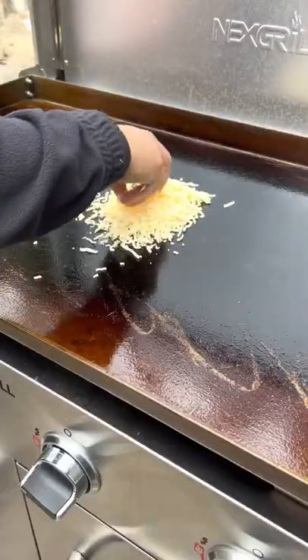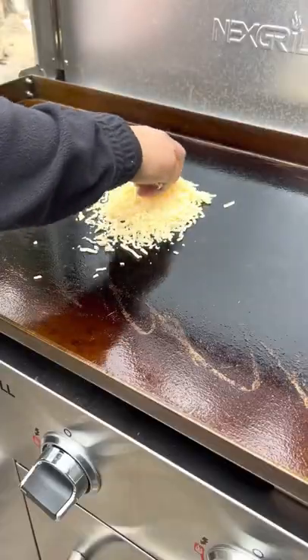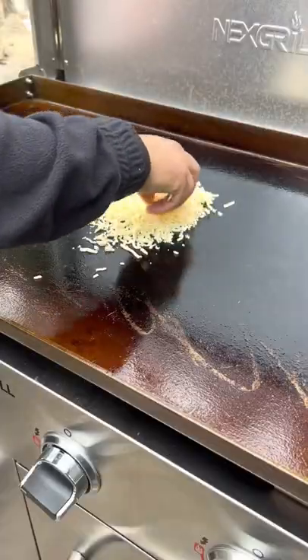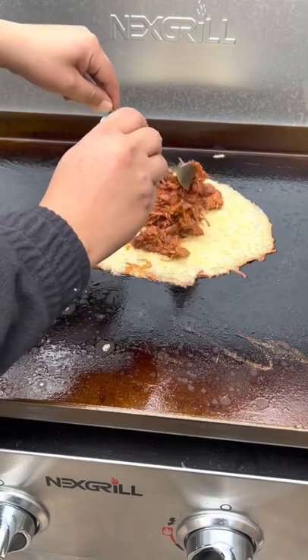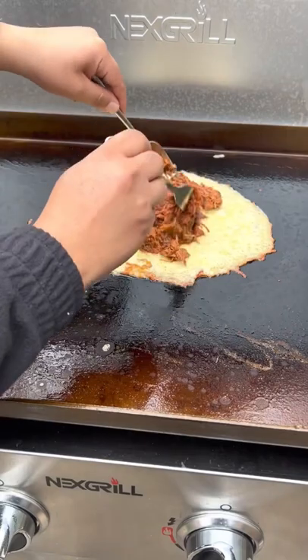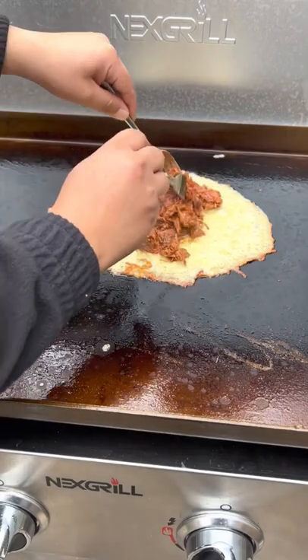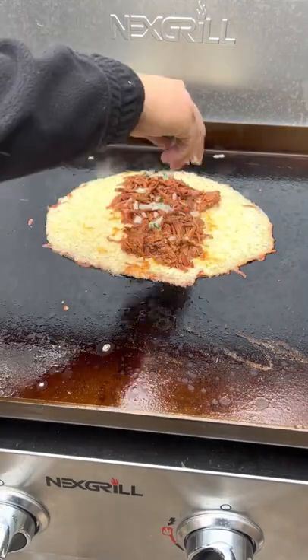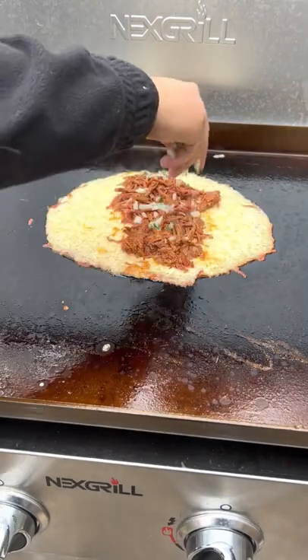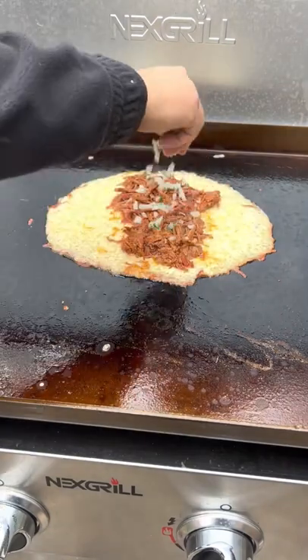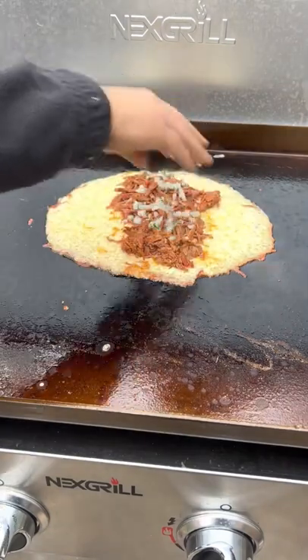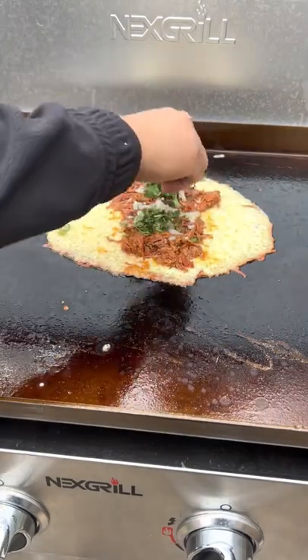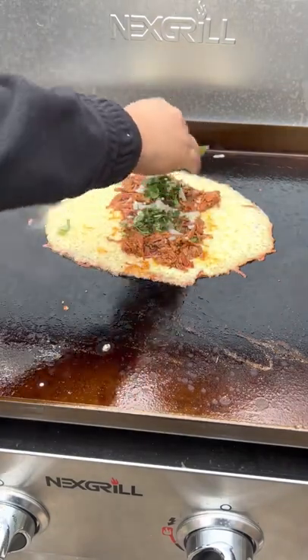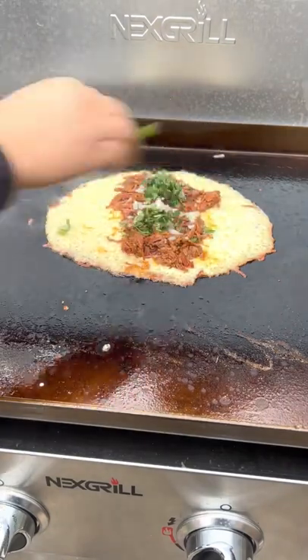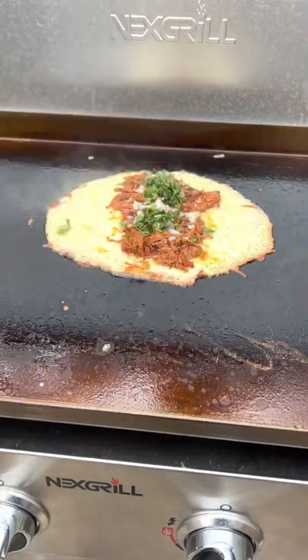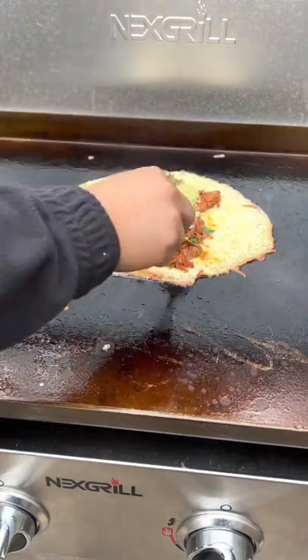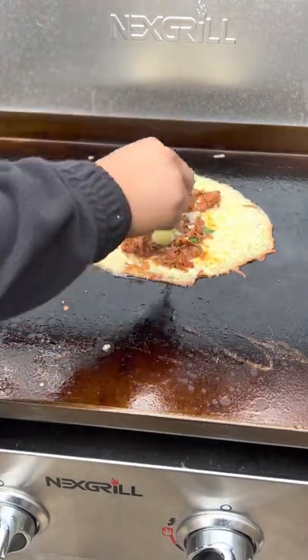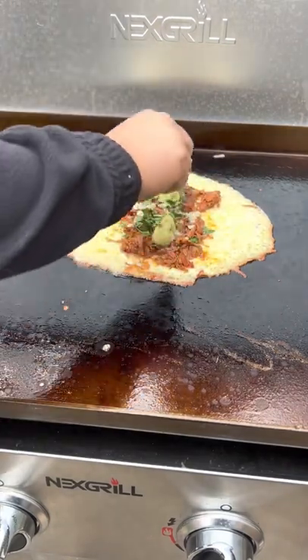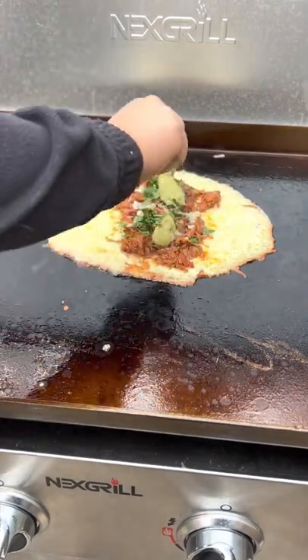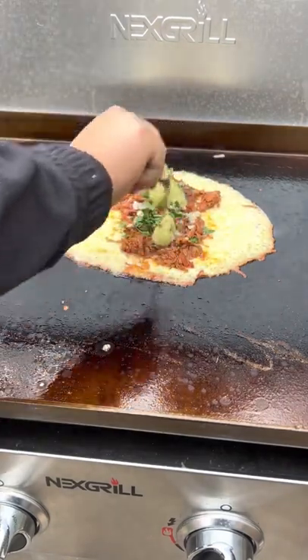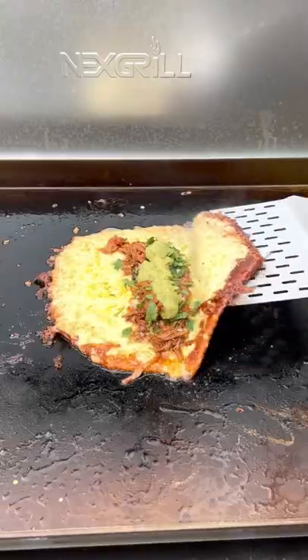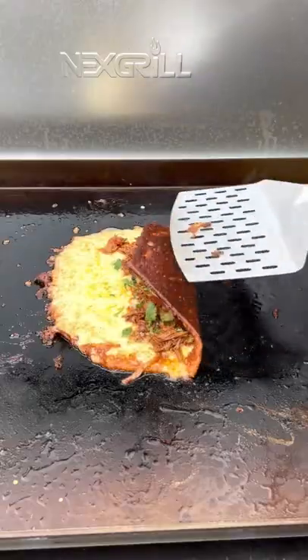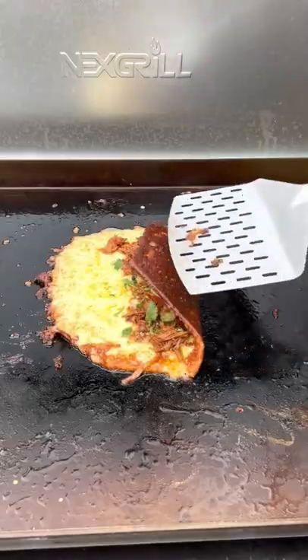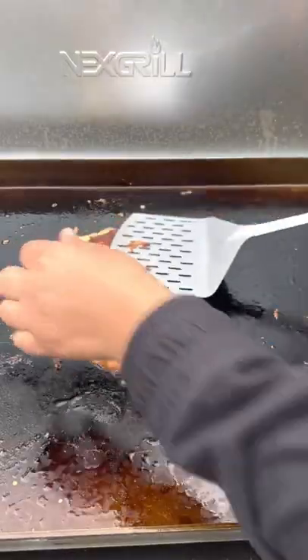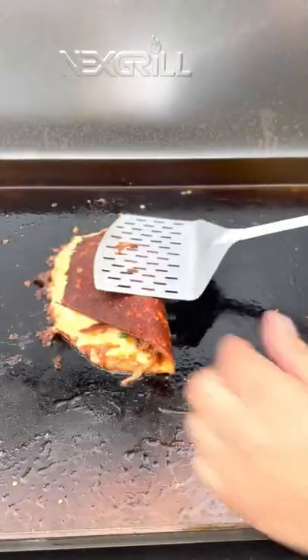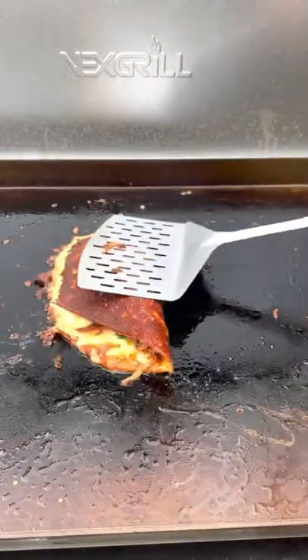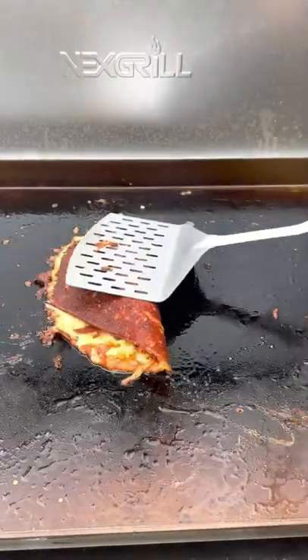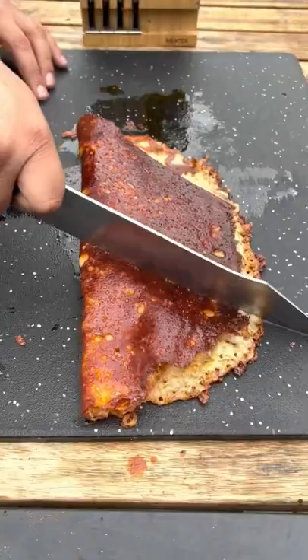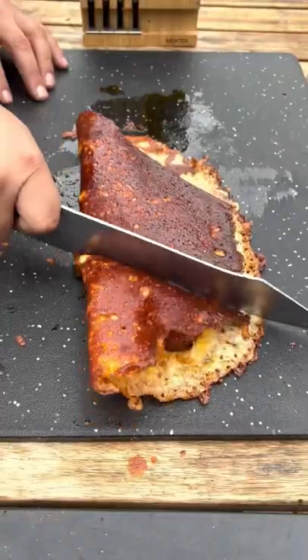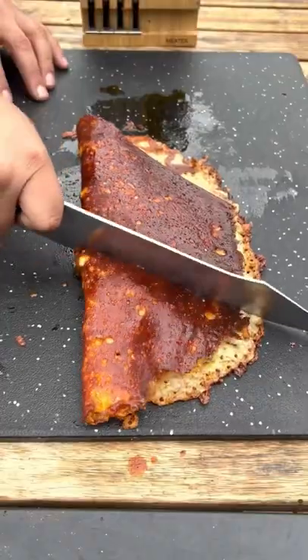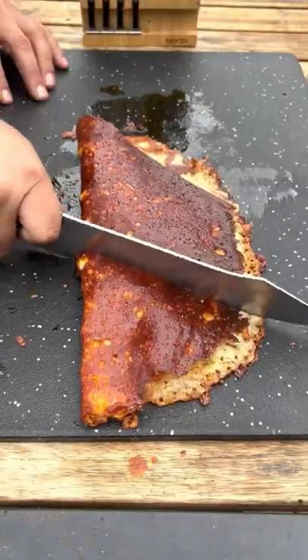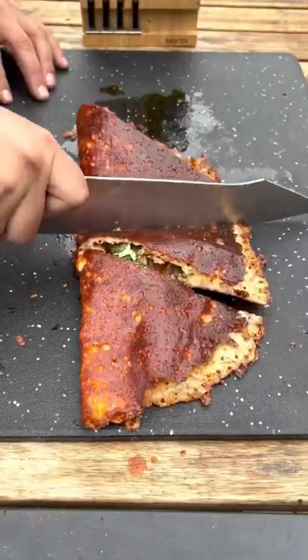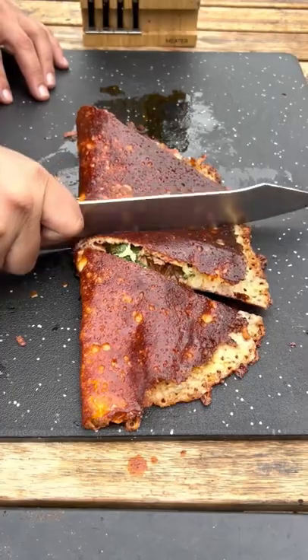I made a delicious cheese crusted quesadilla, and this came out absolutely fantastic. Let's go ahead and give it a go.